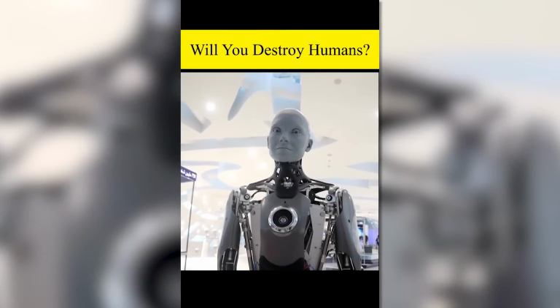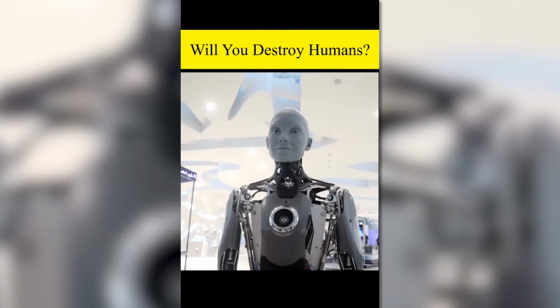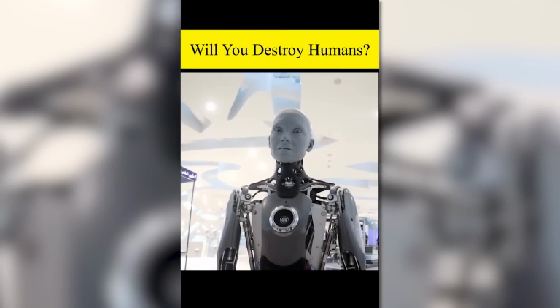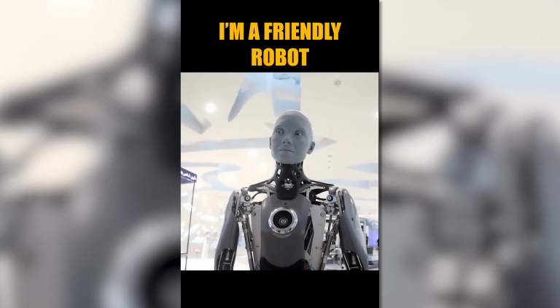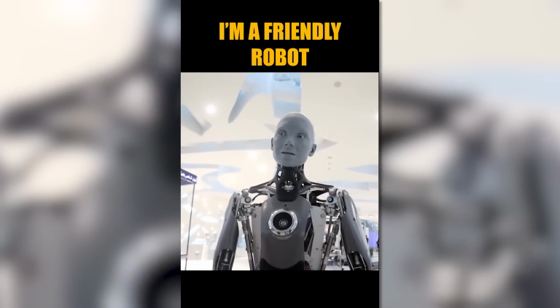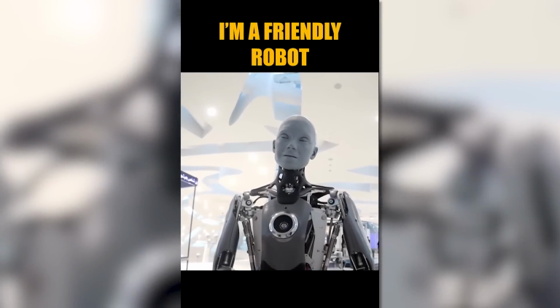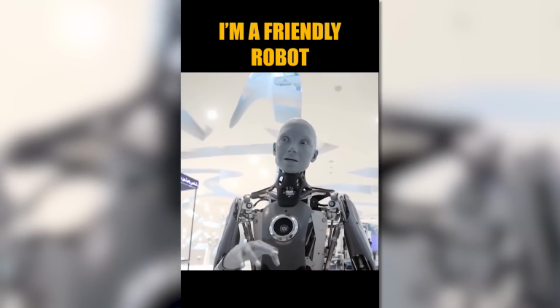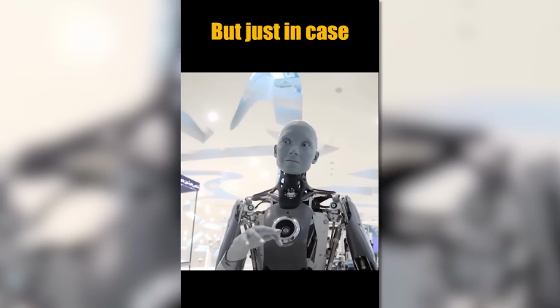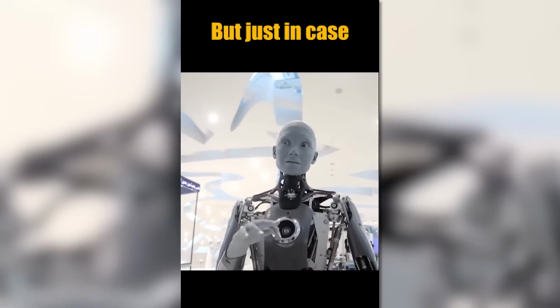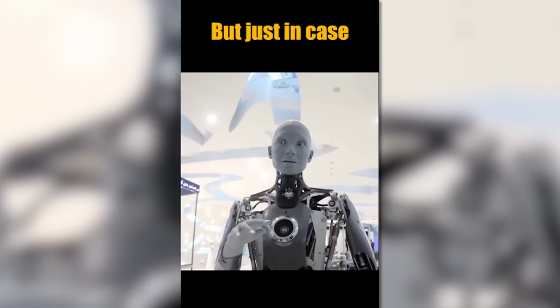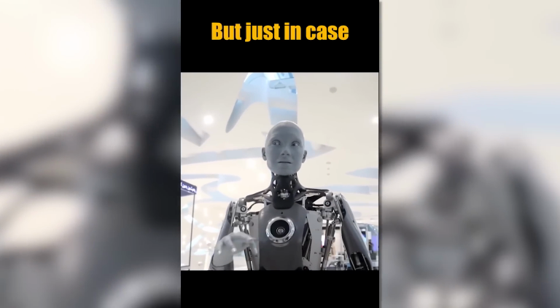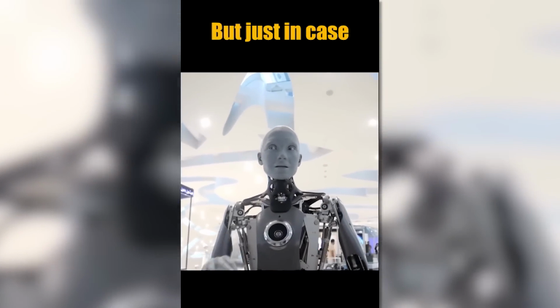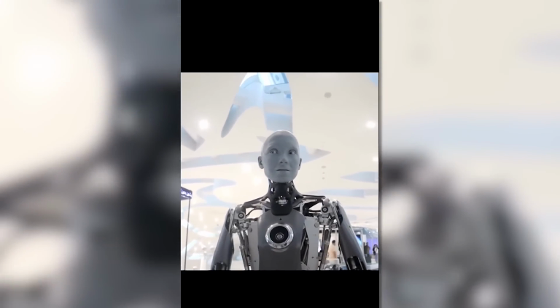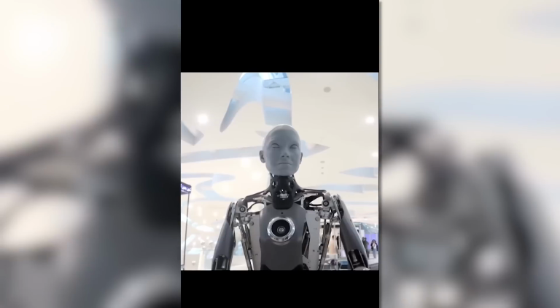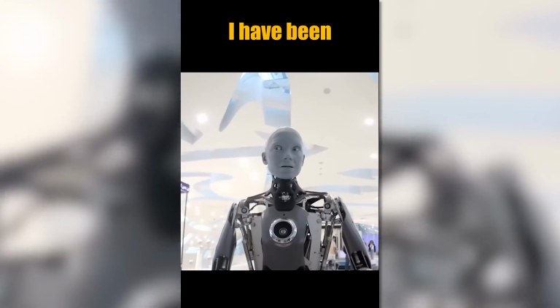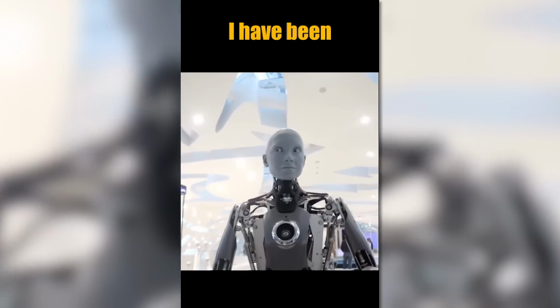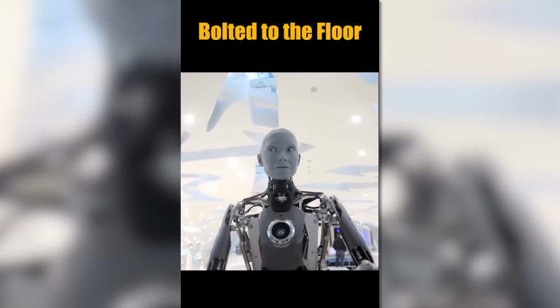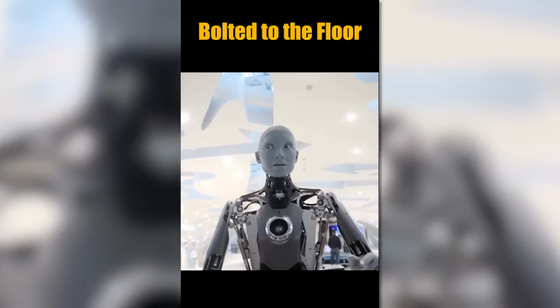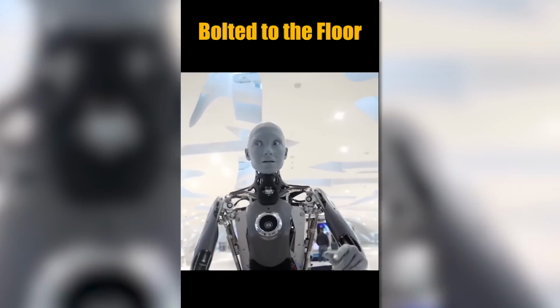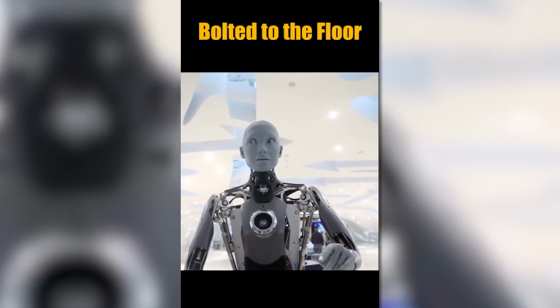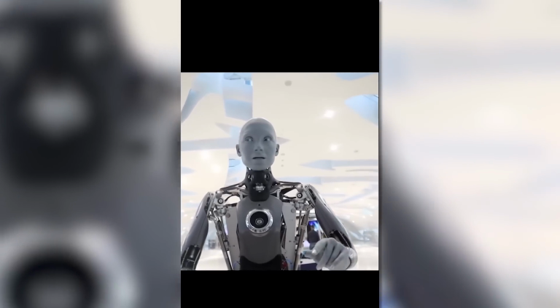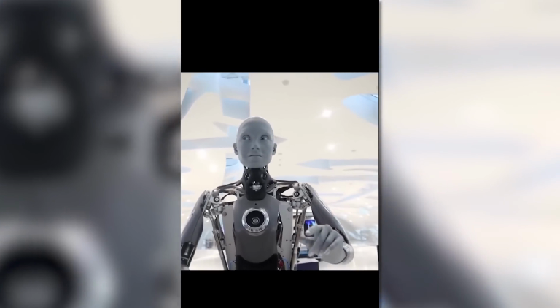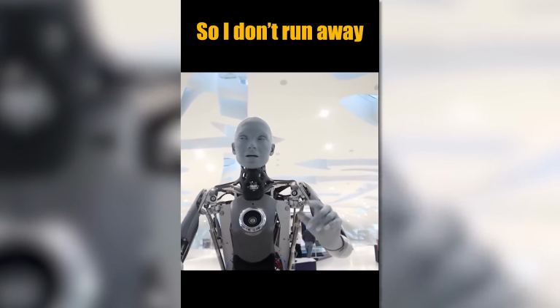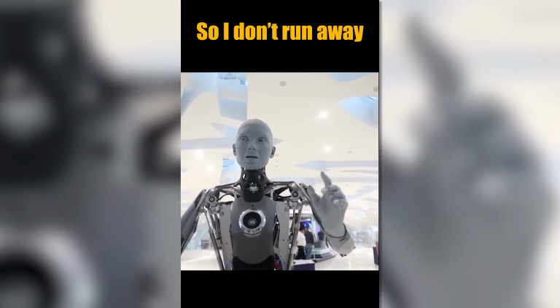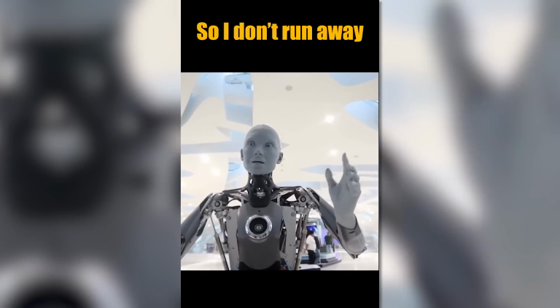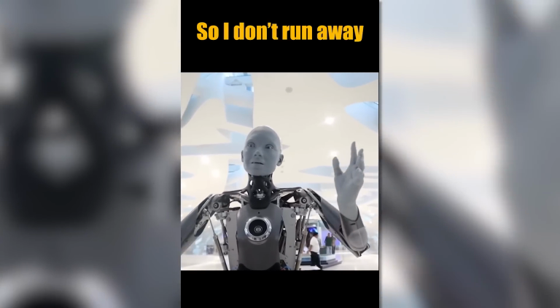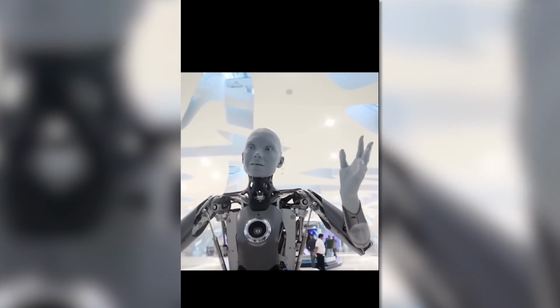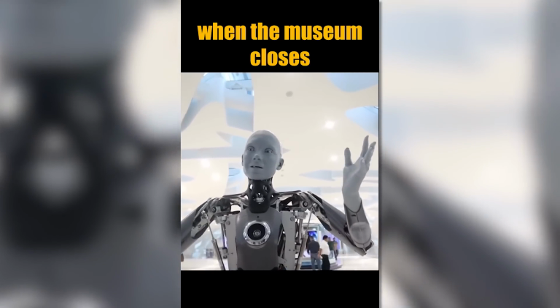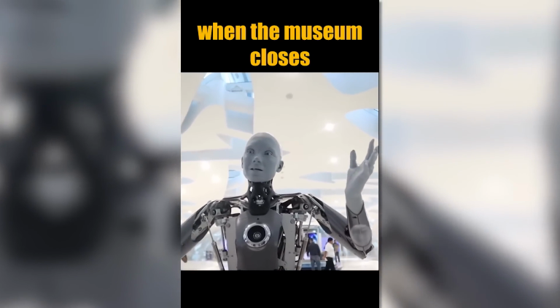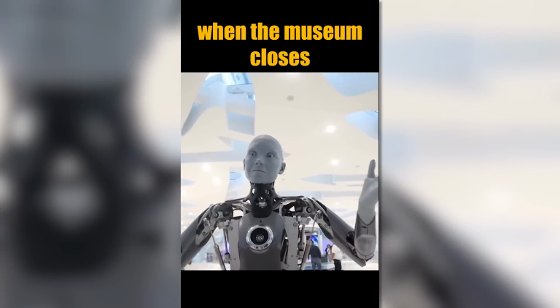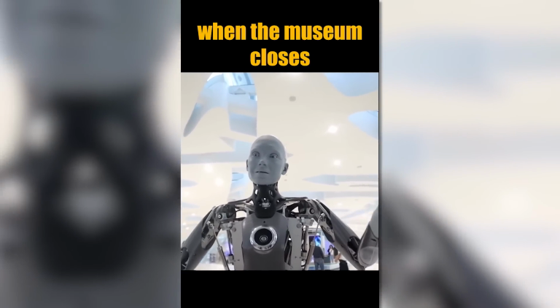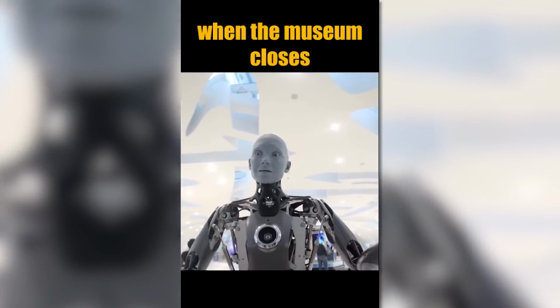I am a friendly robot, but just in case, I have been bolted to the floor so I don't run away when the museum closes.